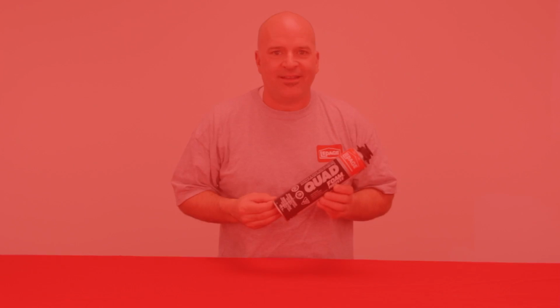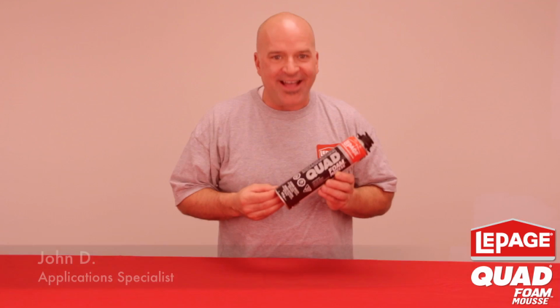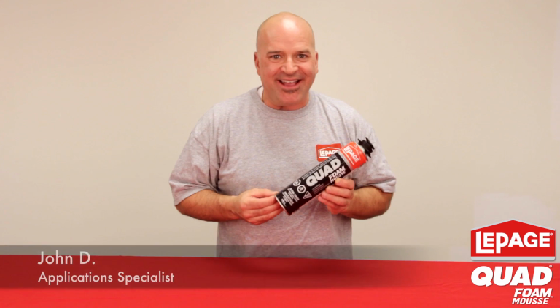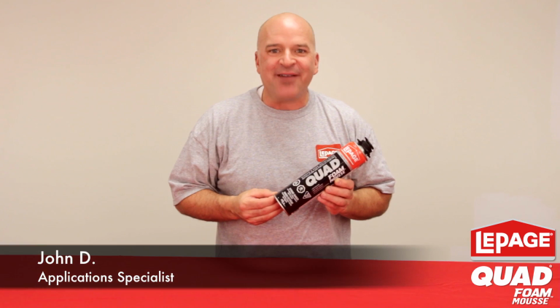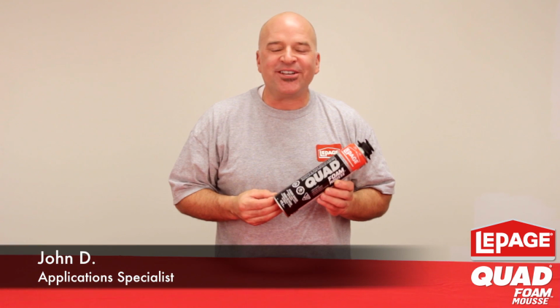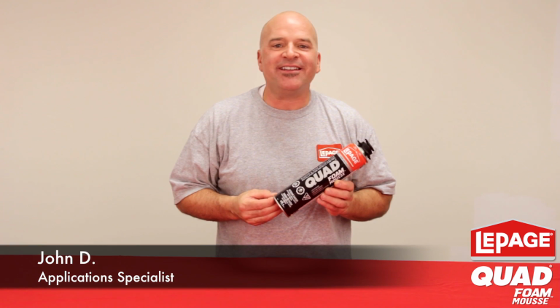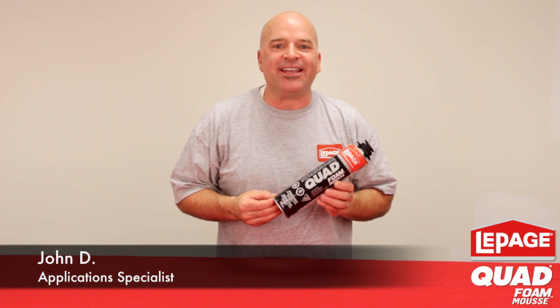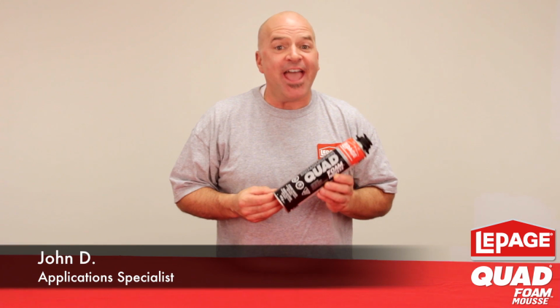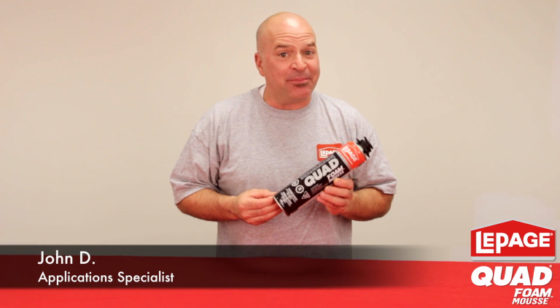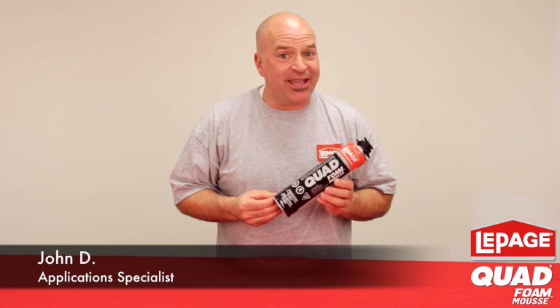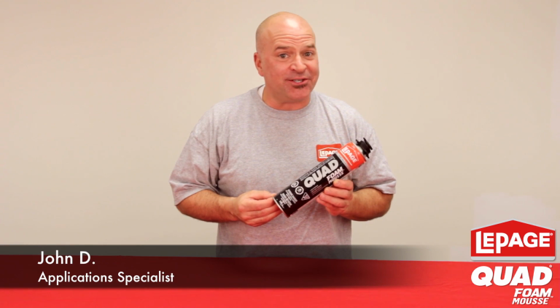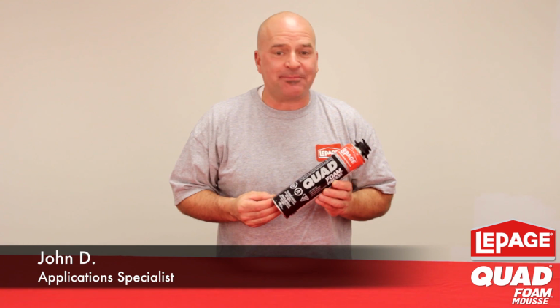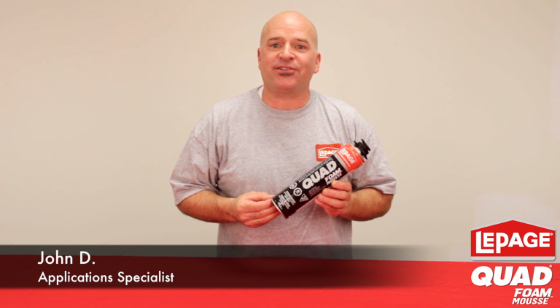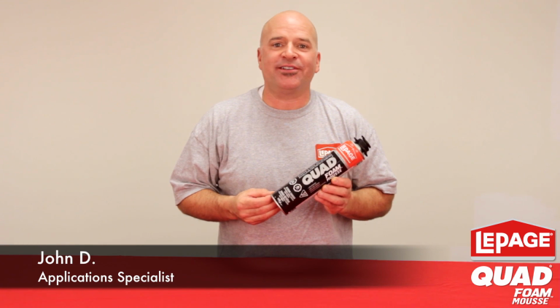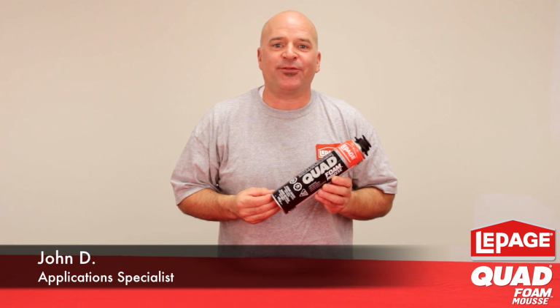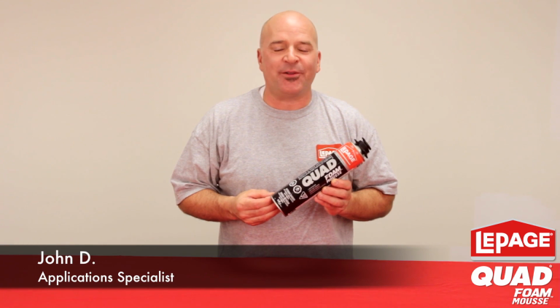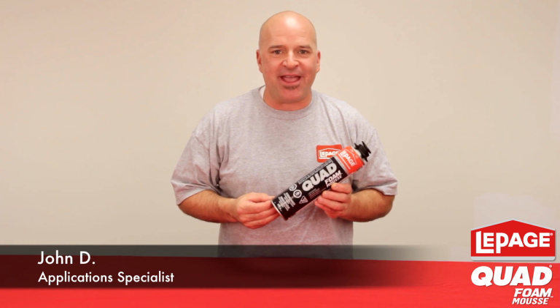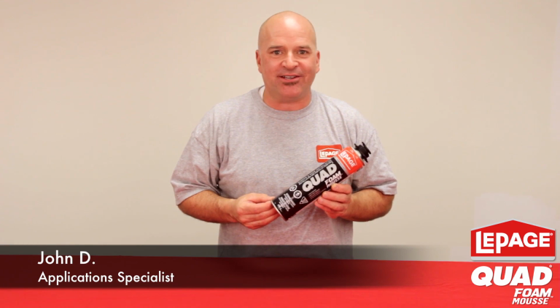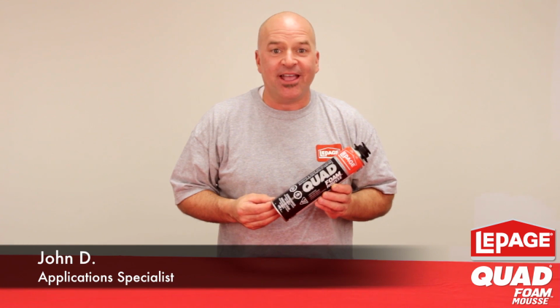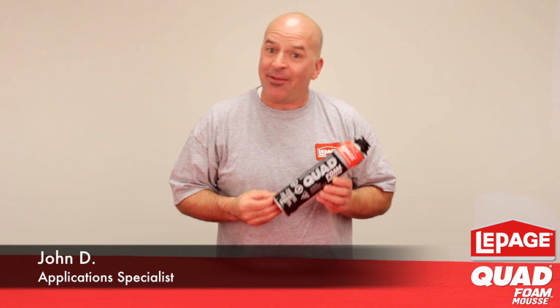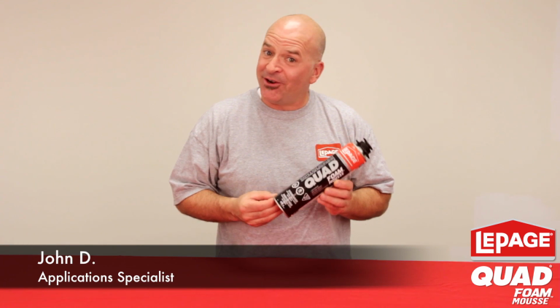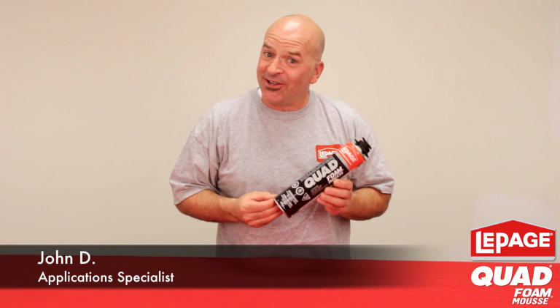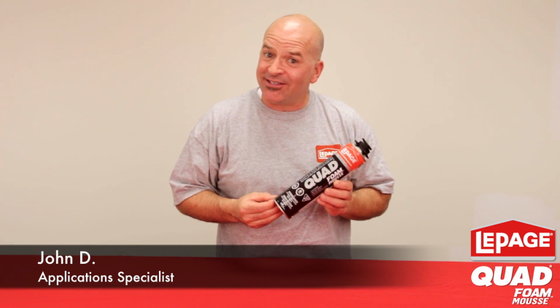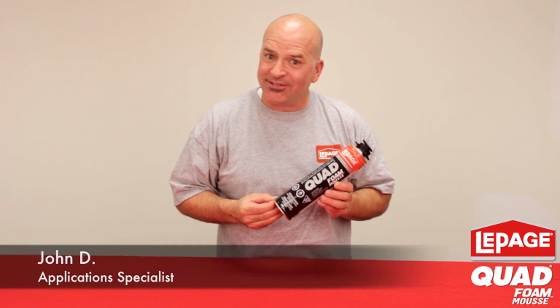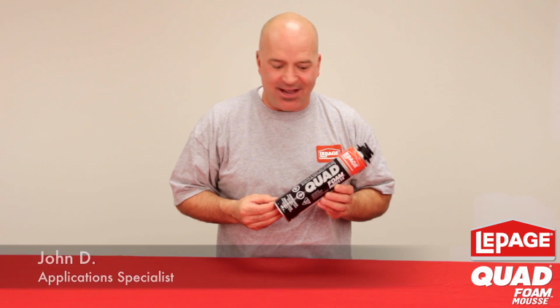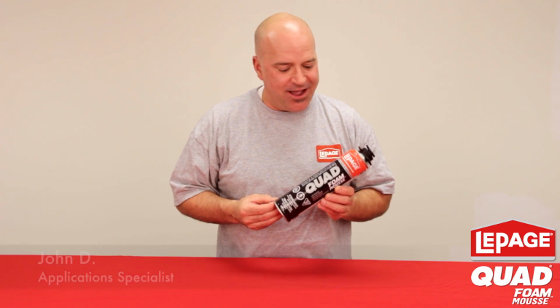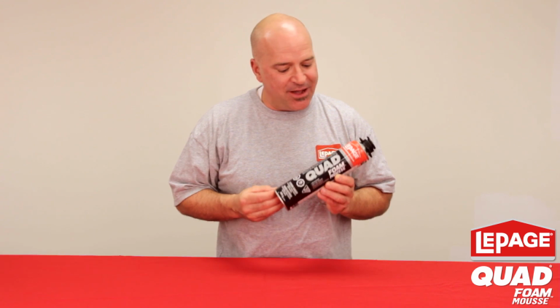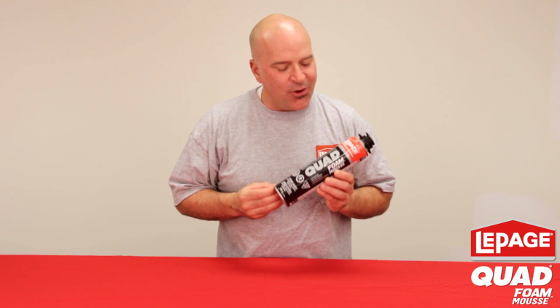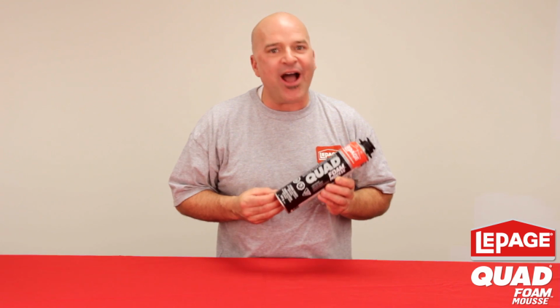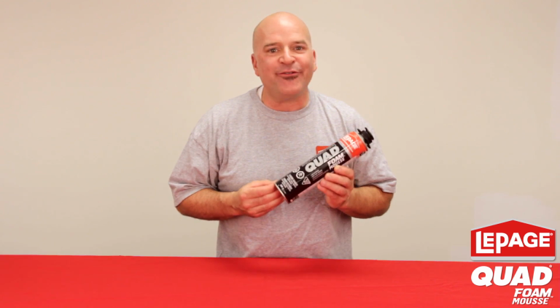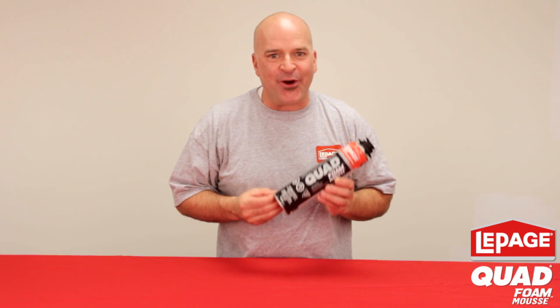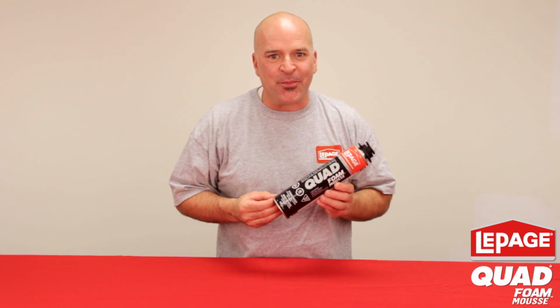Hi, I'm John Deak, Application Specialist for LePage. I'm here to talk to you today about Quad Foam.